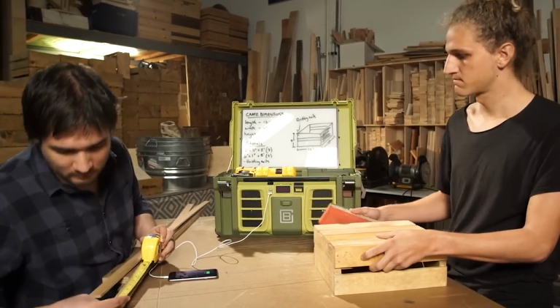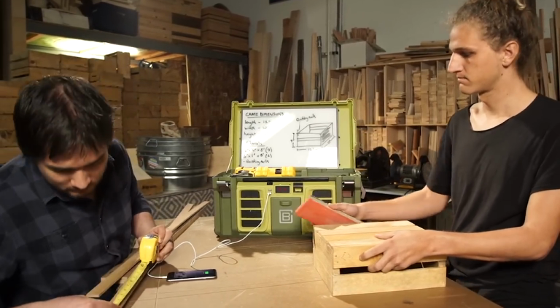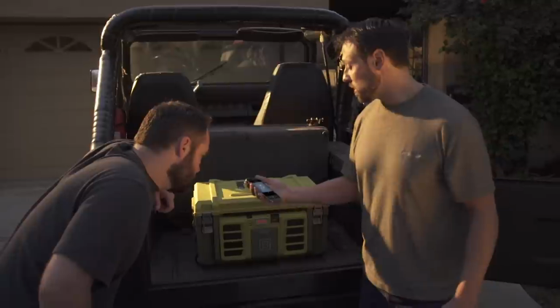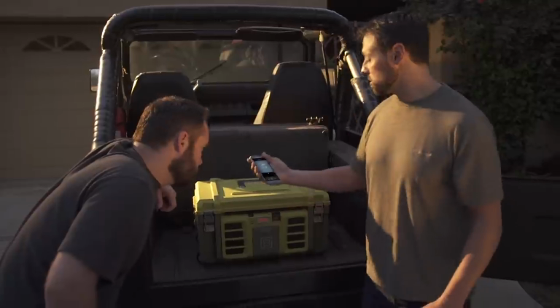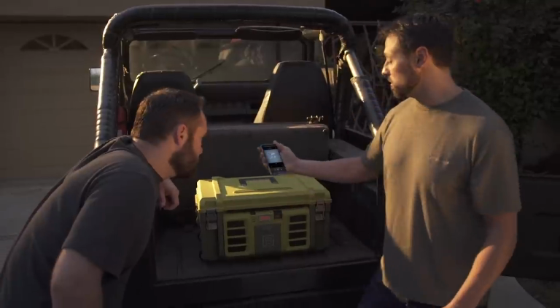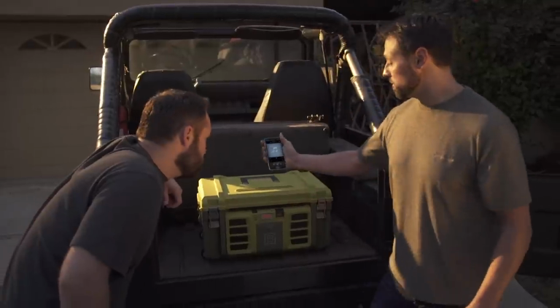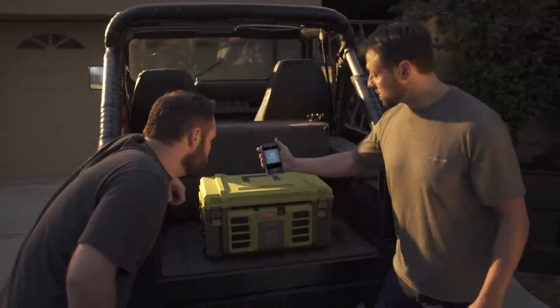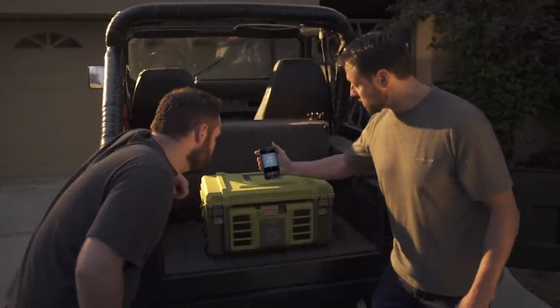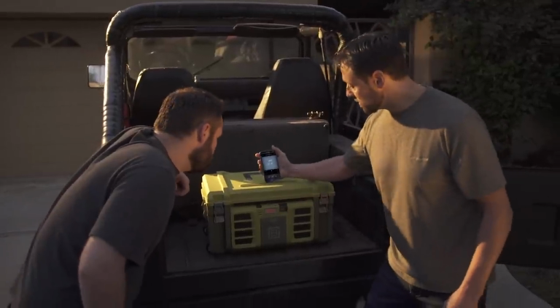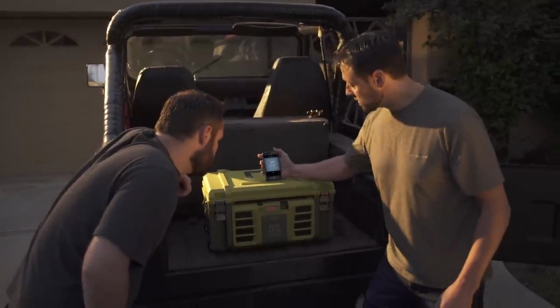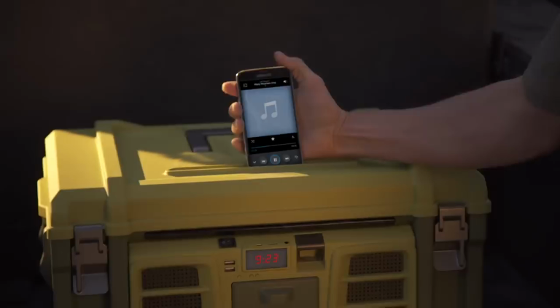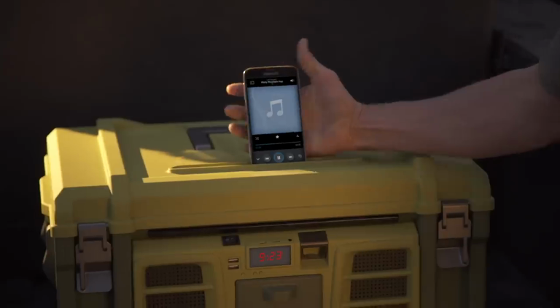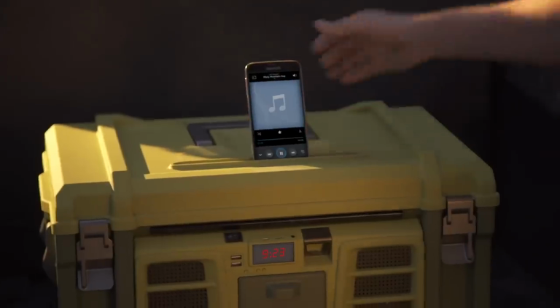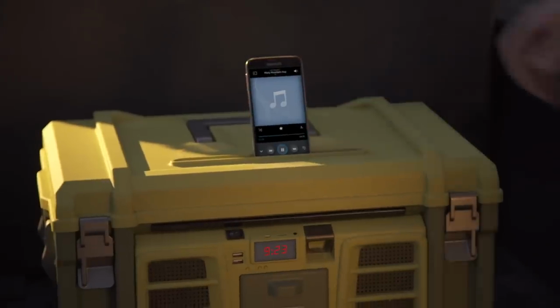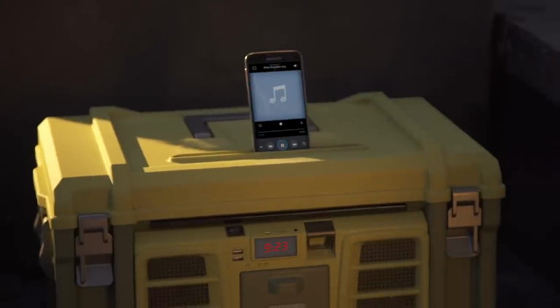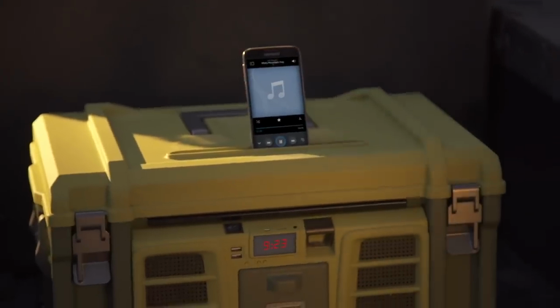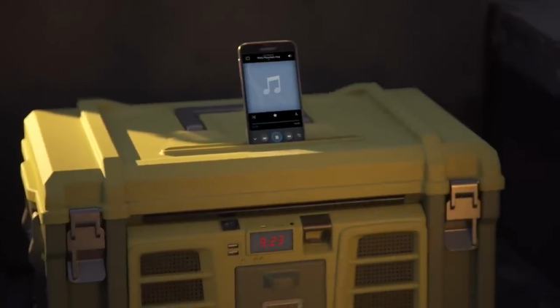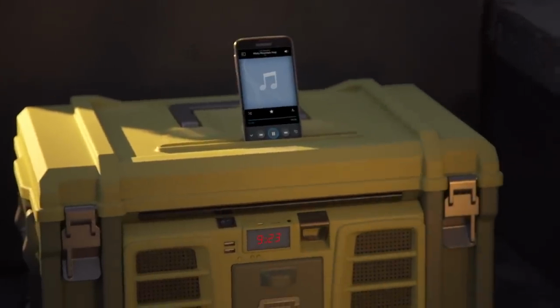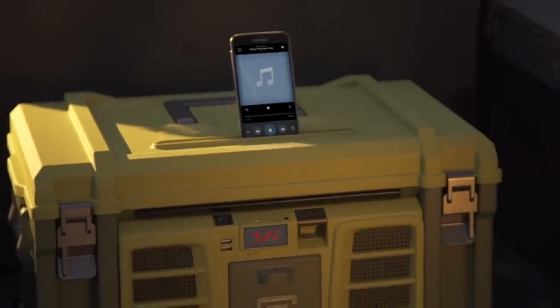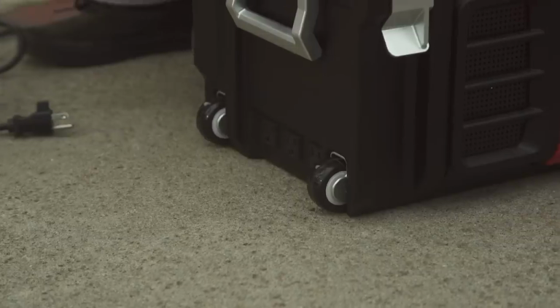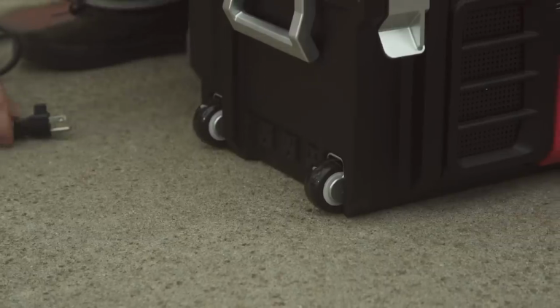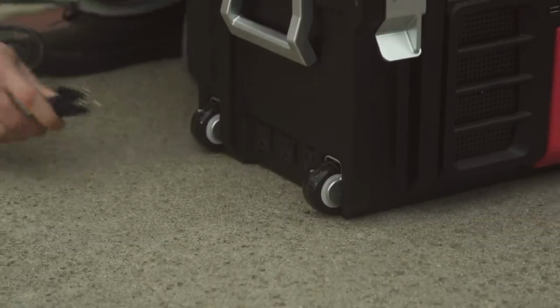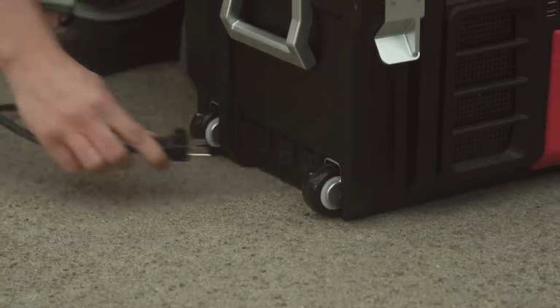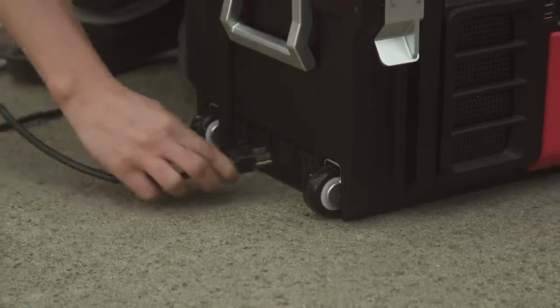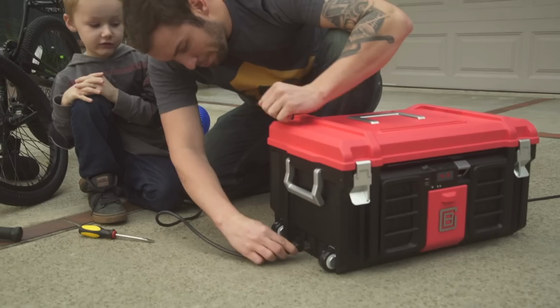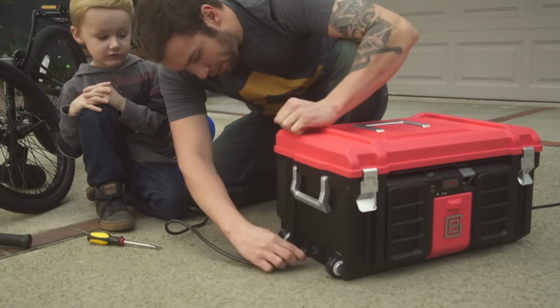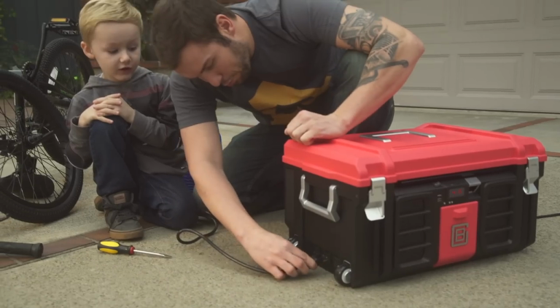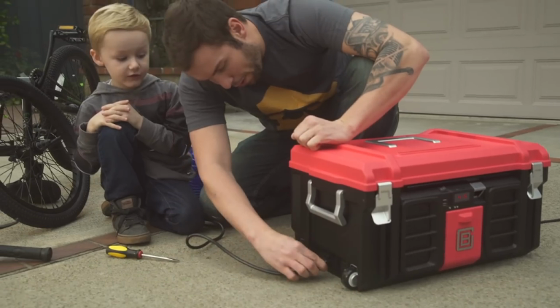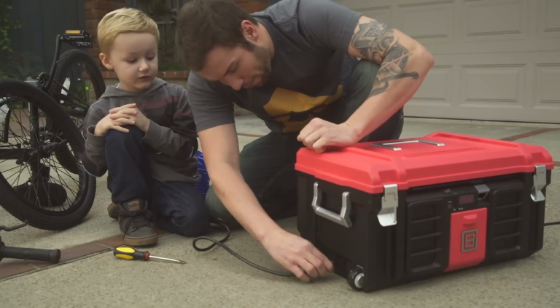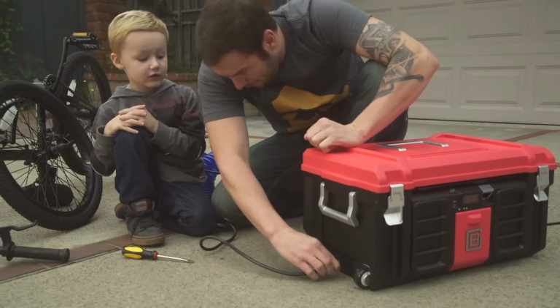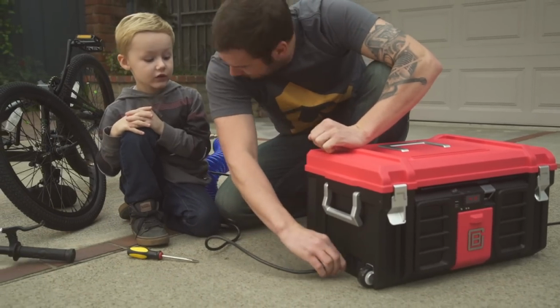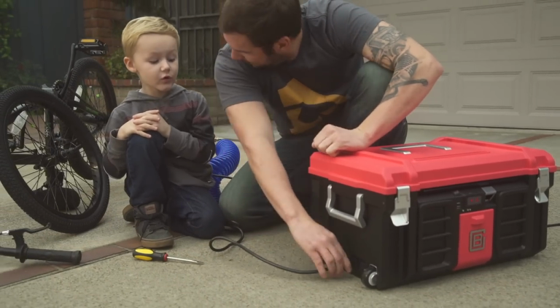Yeah, it has wireless Bluetooth speakers on the front. Just like that, pass through power. Cool.